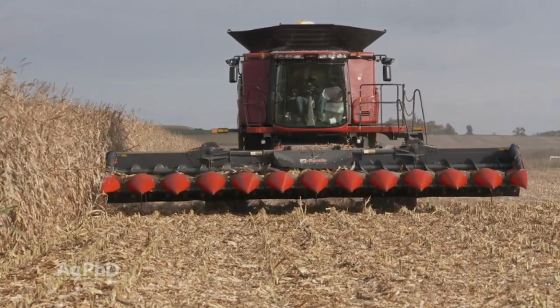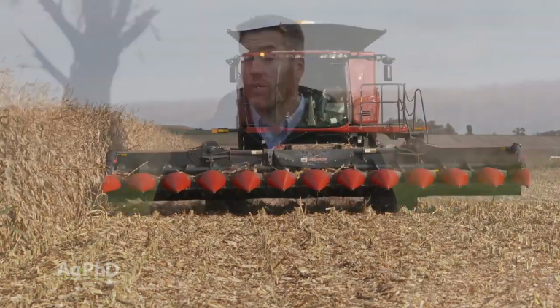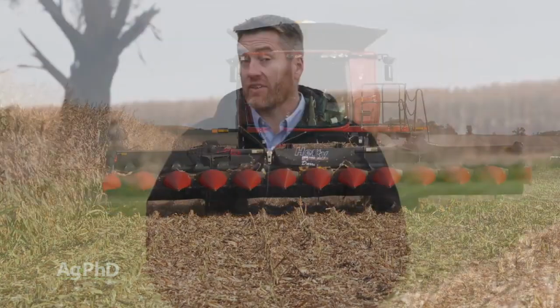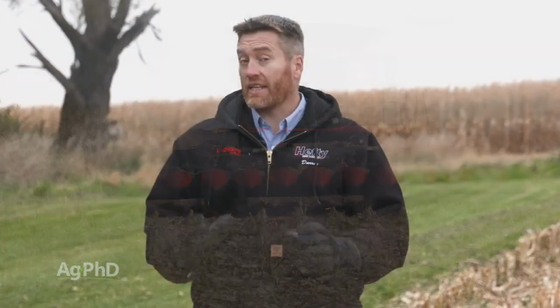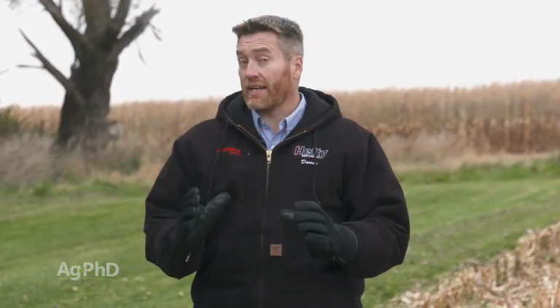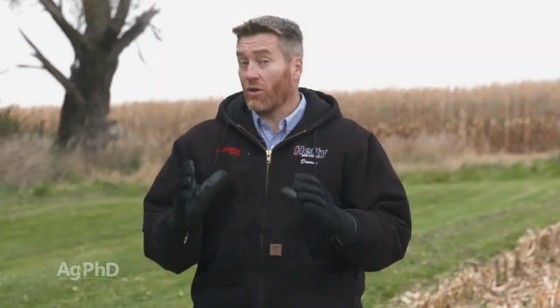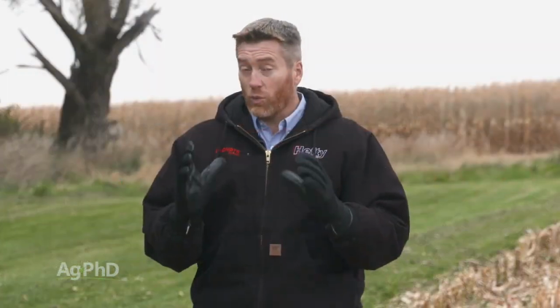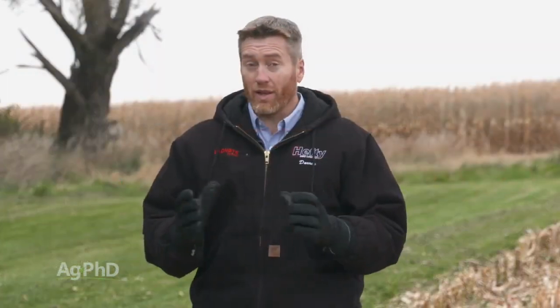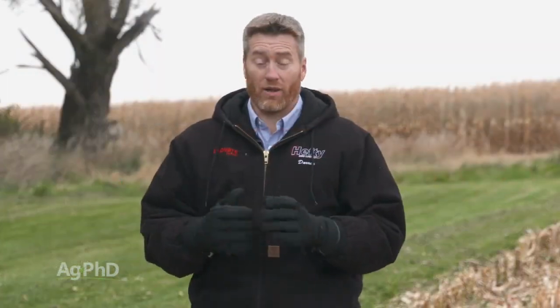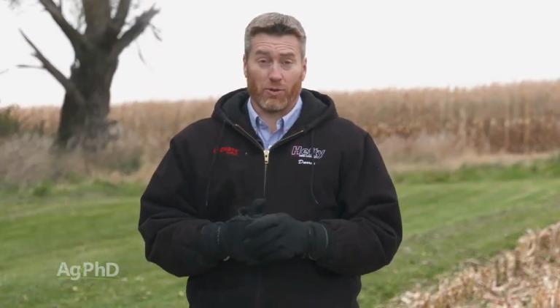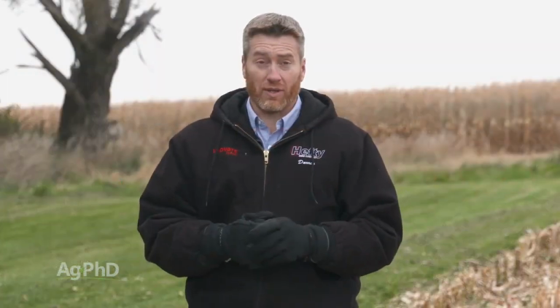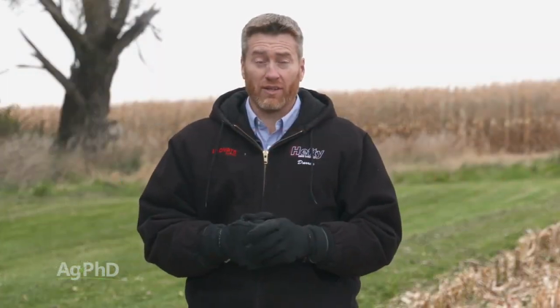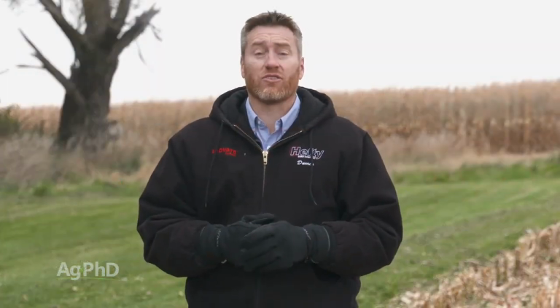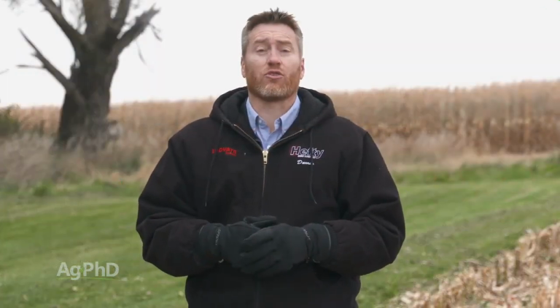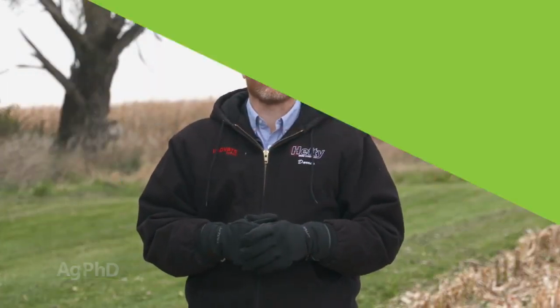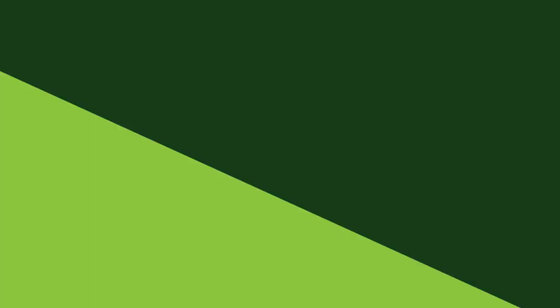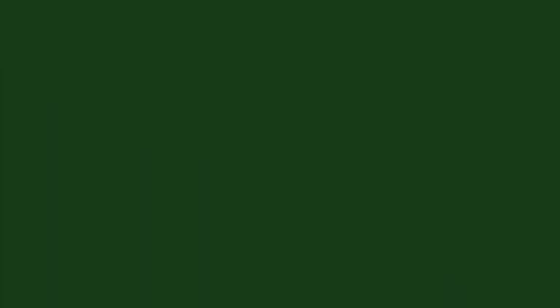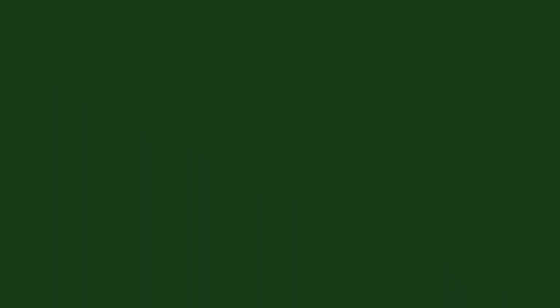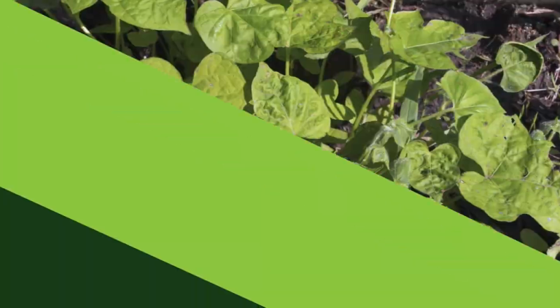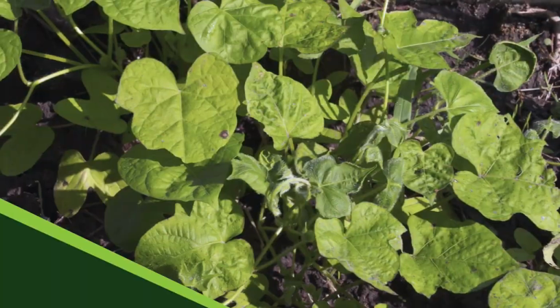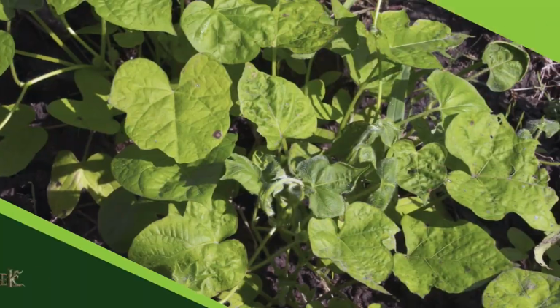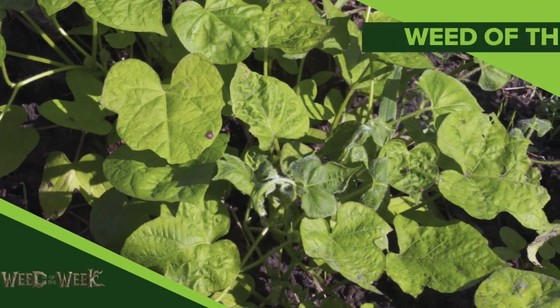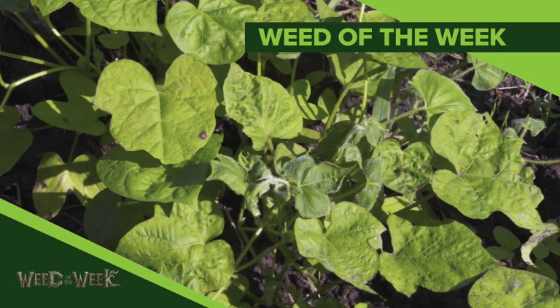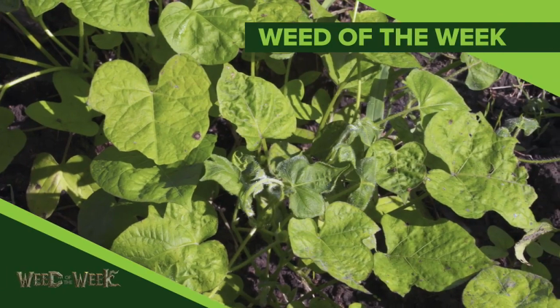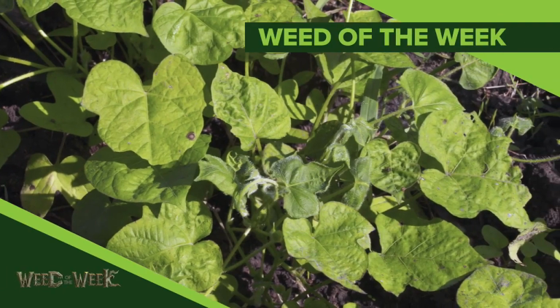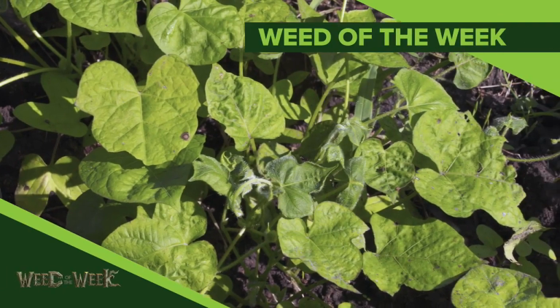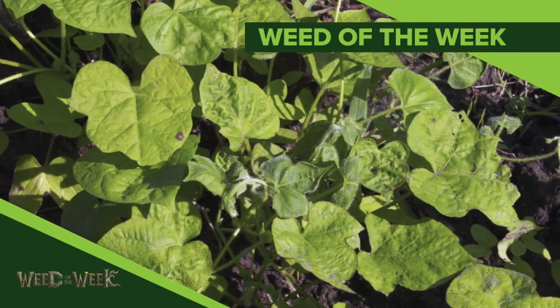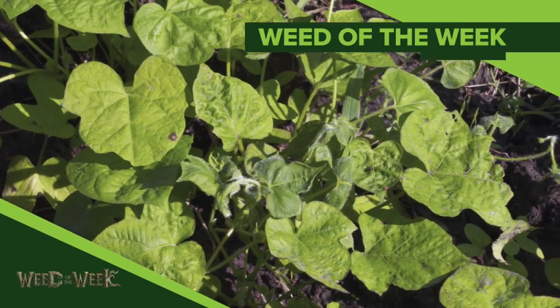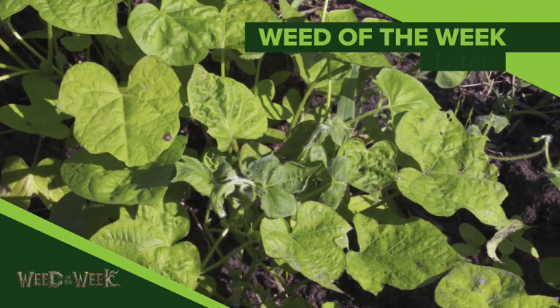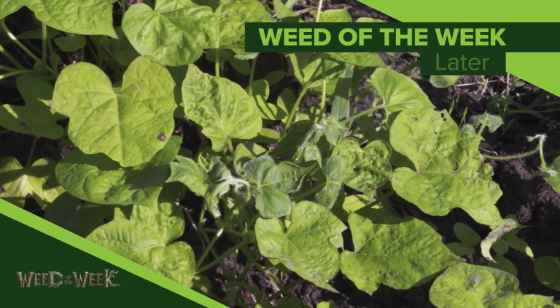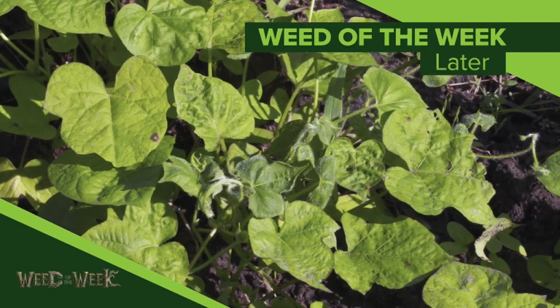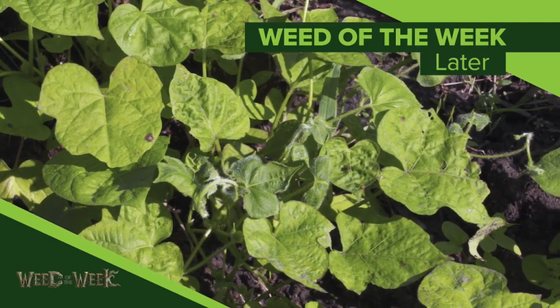Well, one thing that I know will help your yields is controlling our Weed of the Week. We'll talk about control methods later in the show.